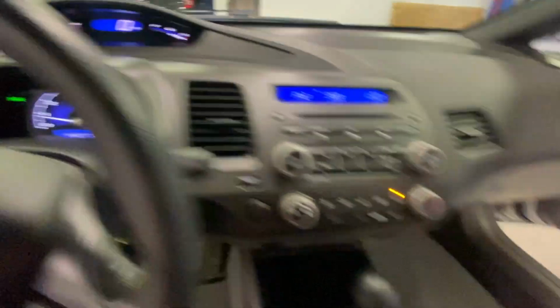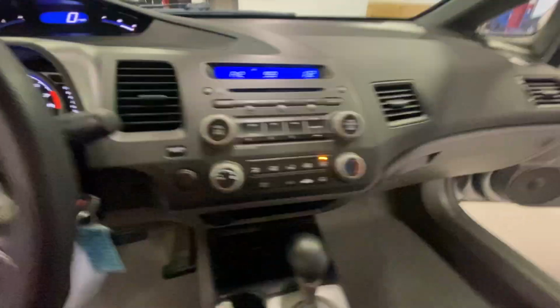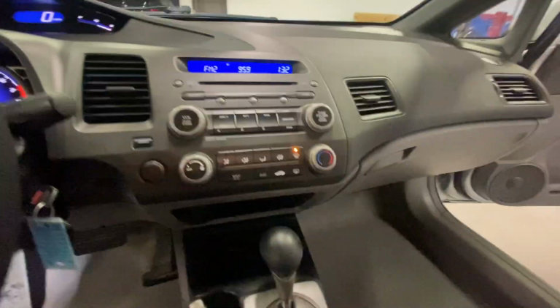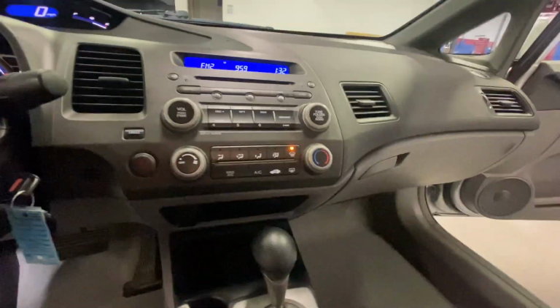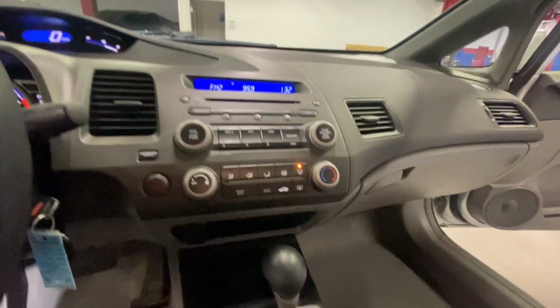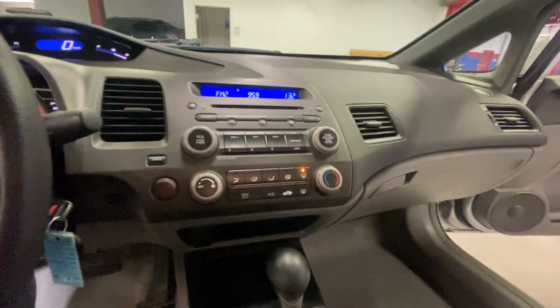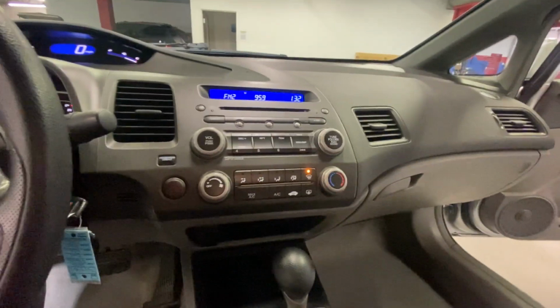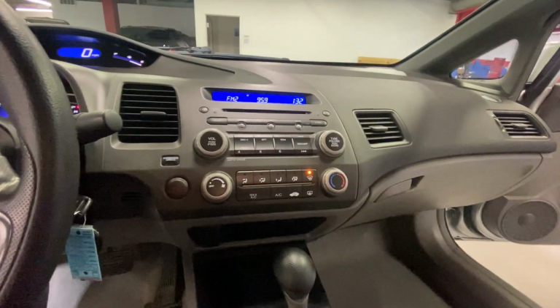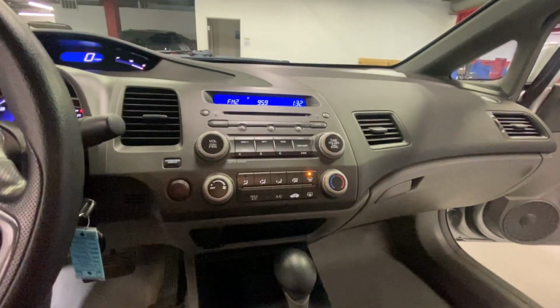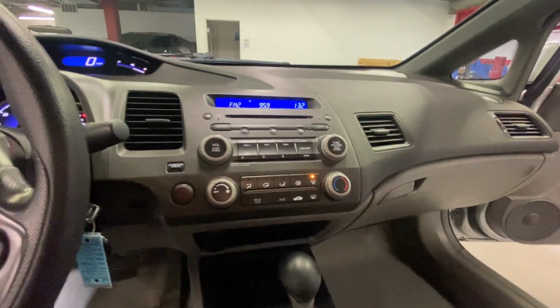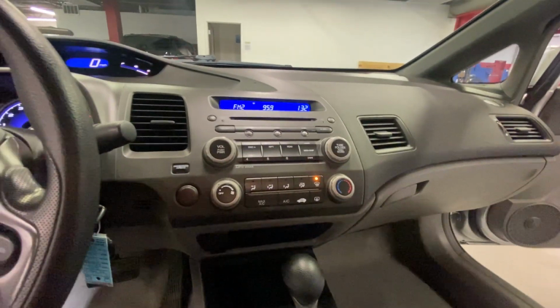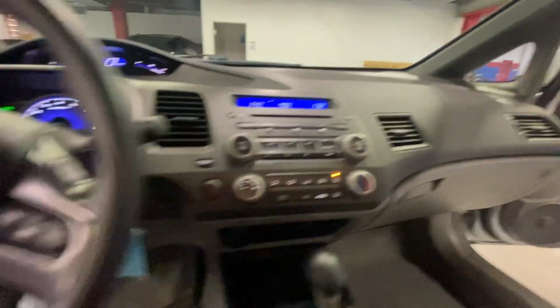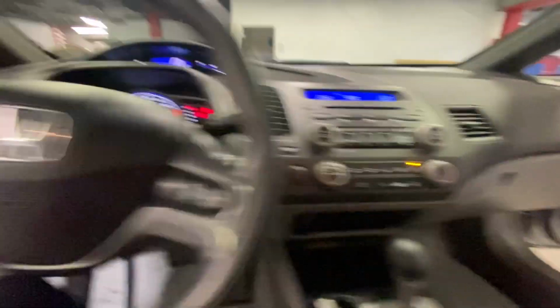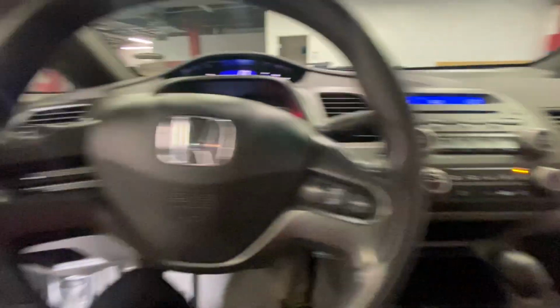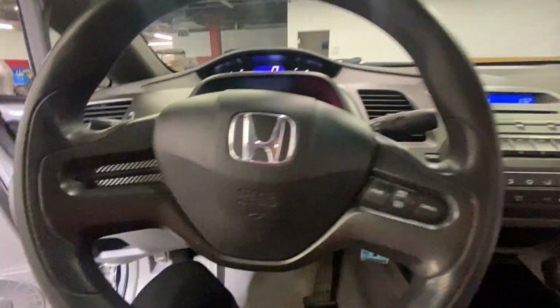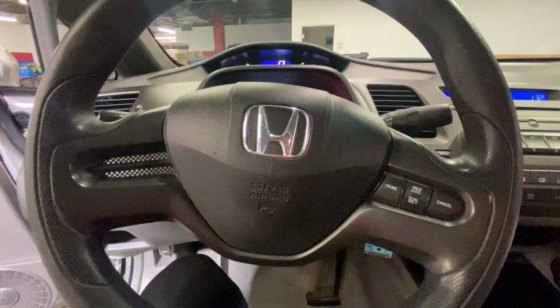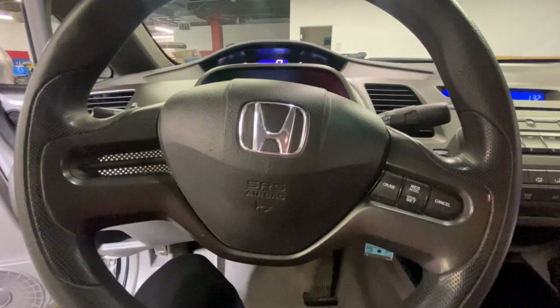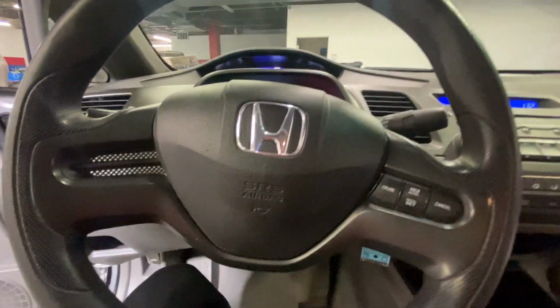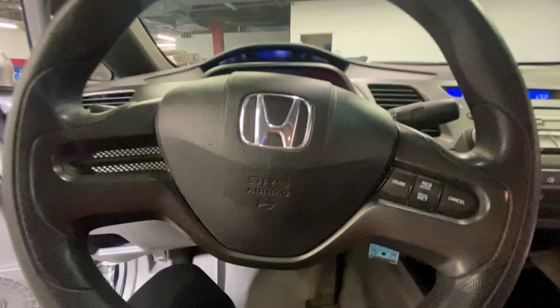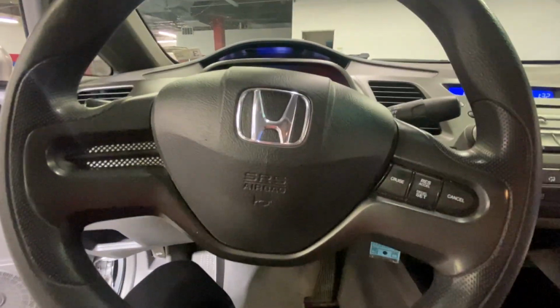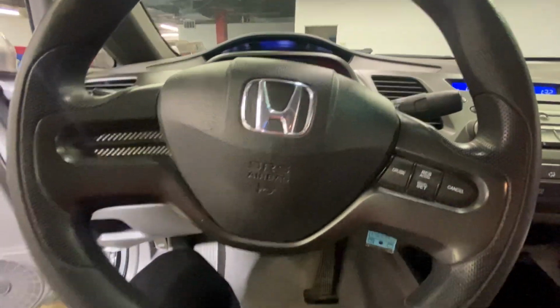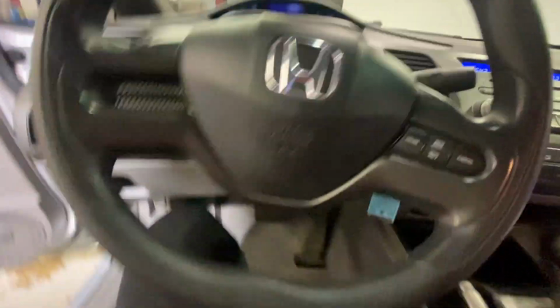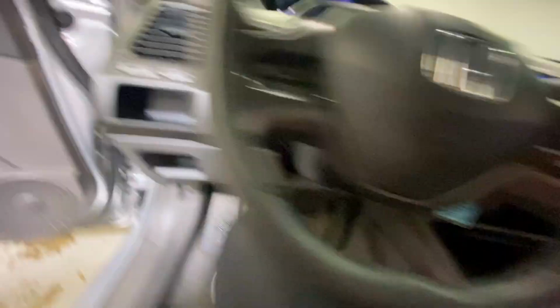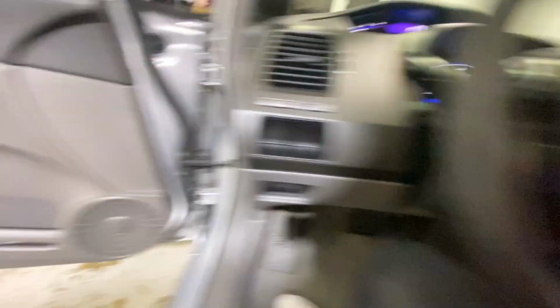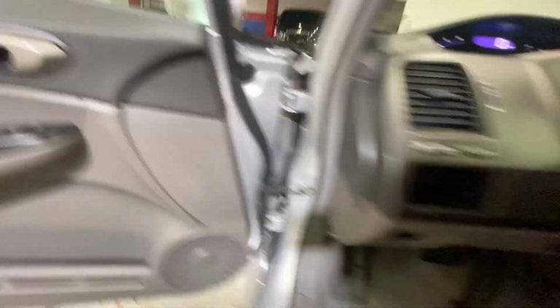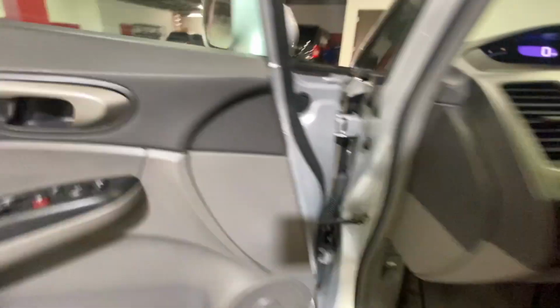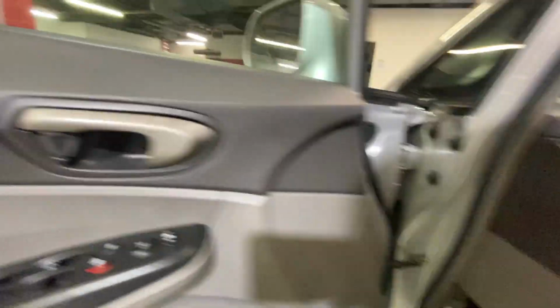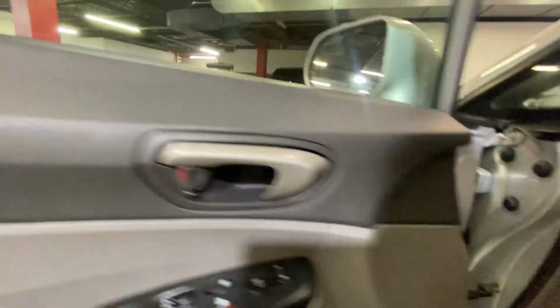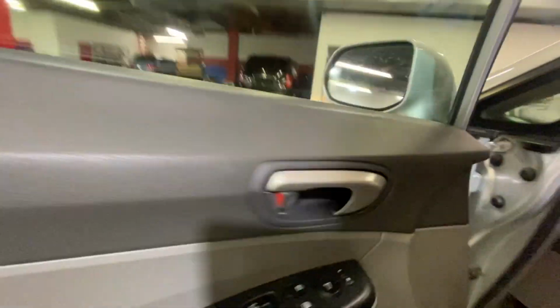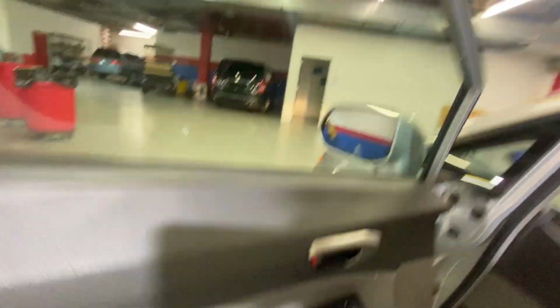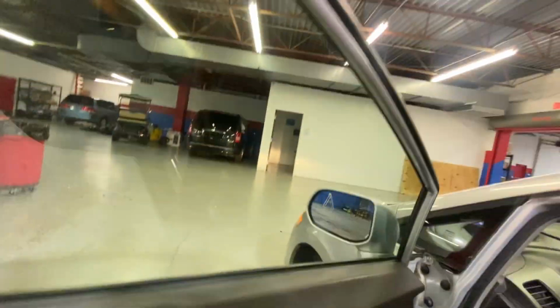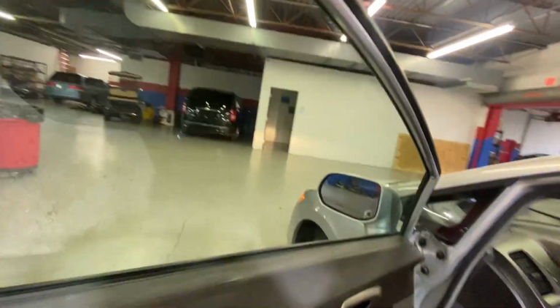AM/FM radio, six-disc CD player, cruise control settings on your steering wheel. It has 134,000 miles.